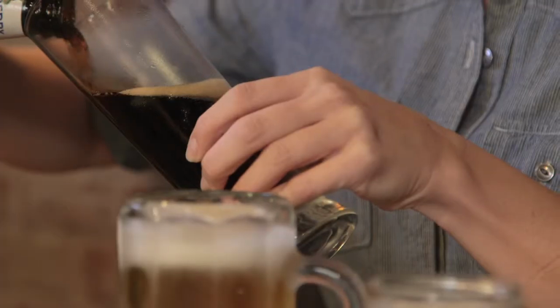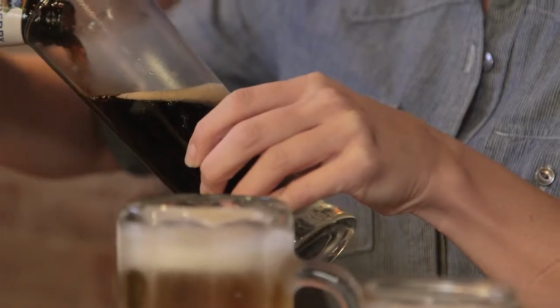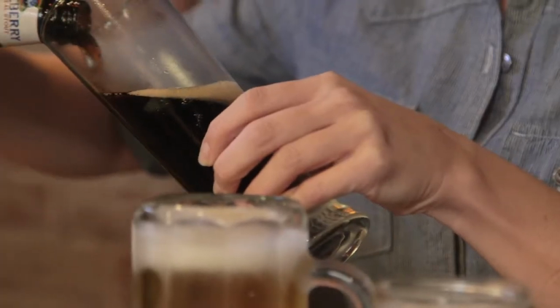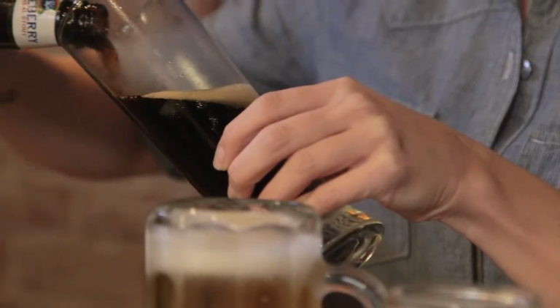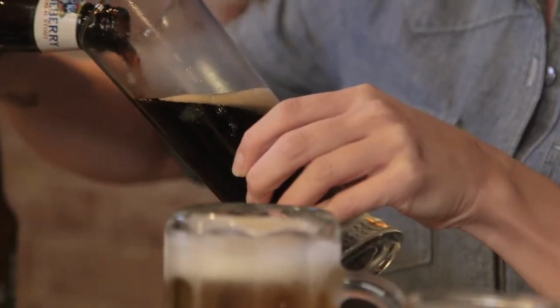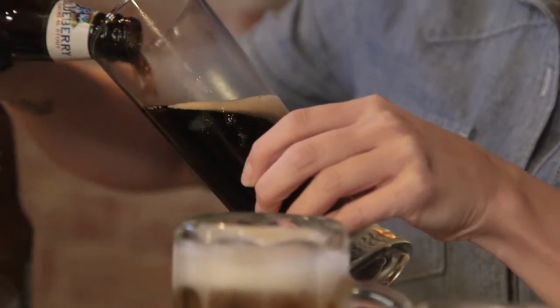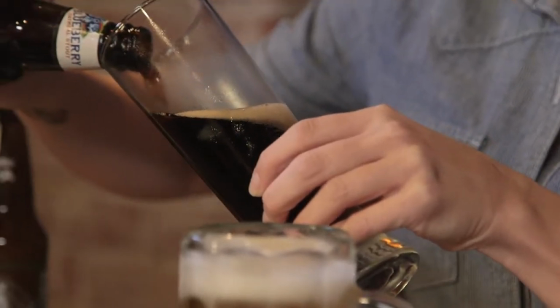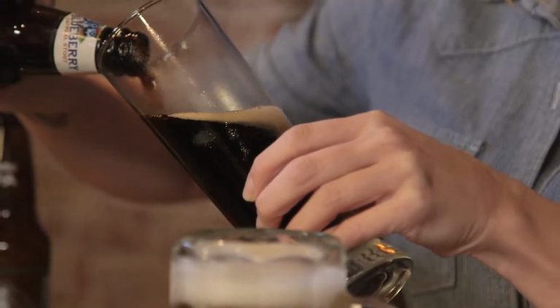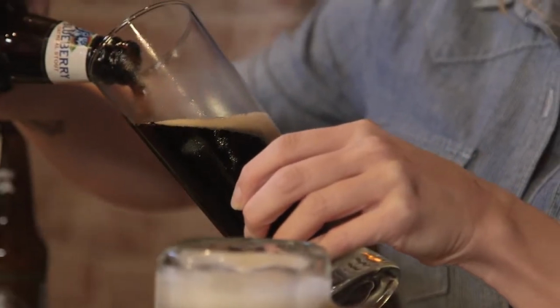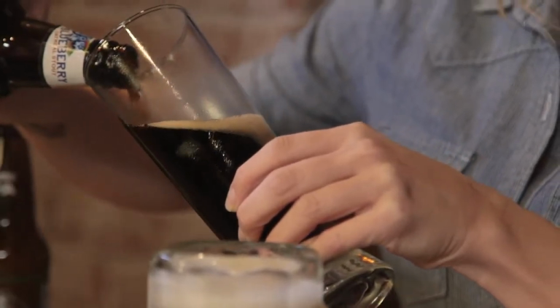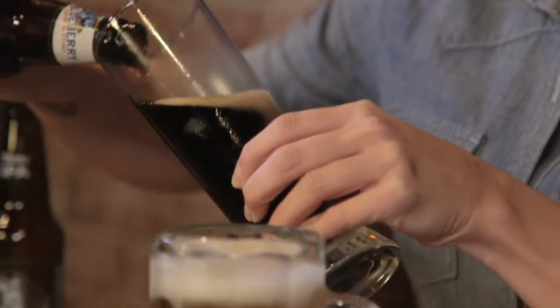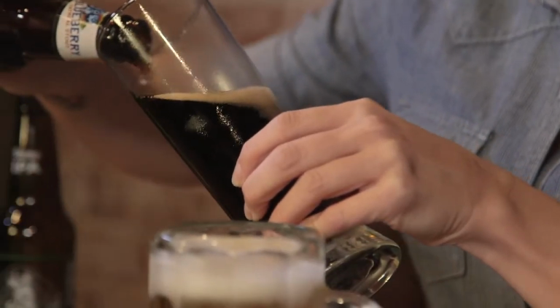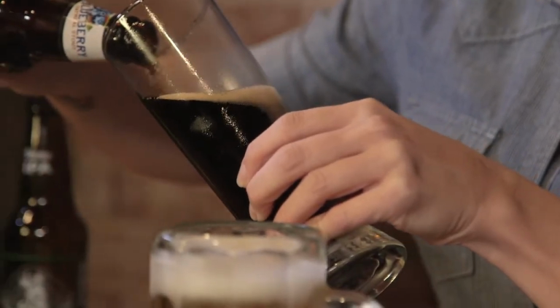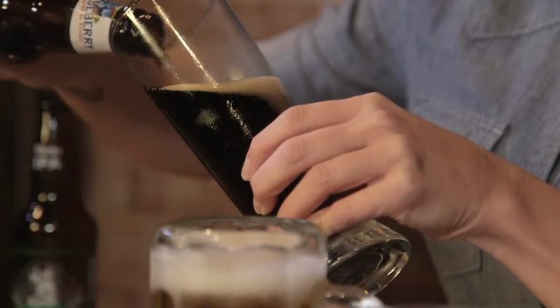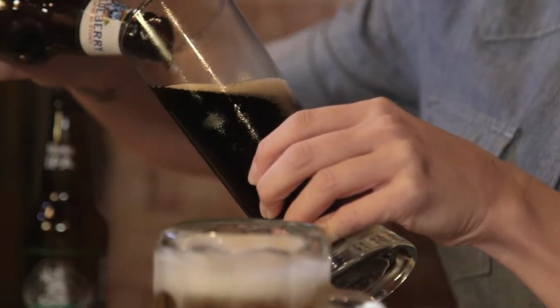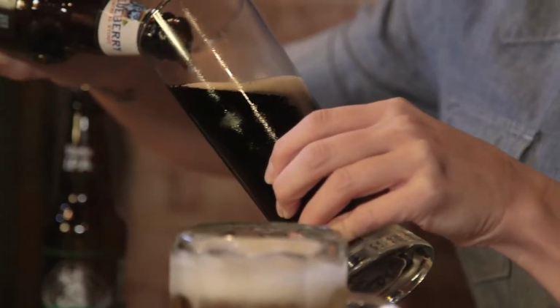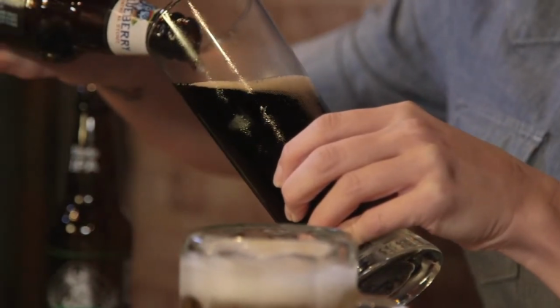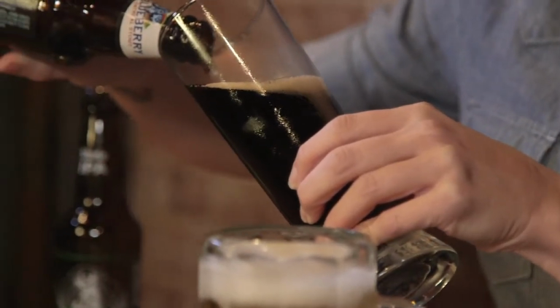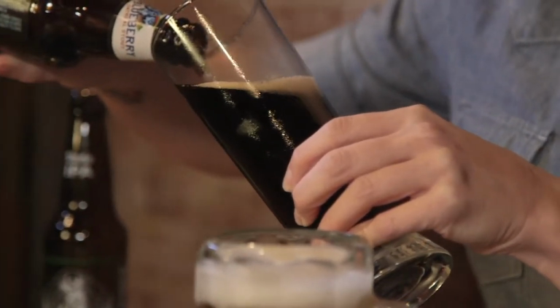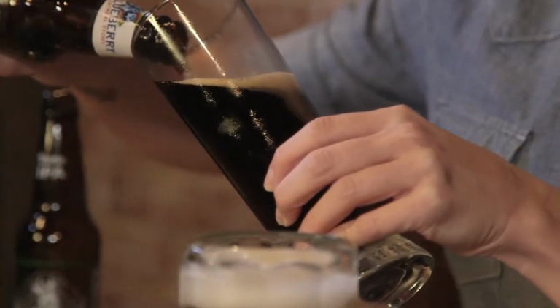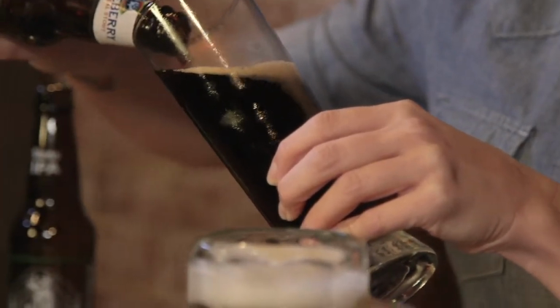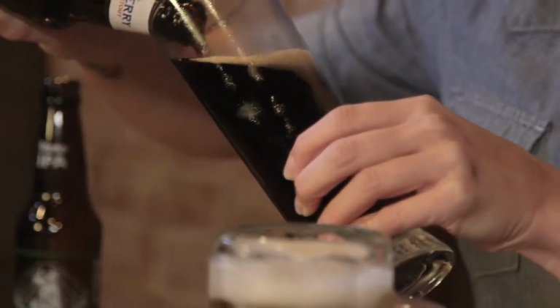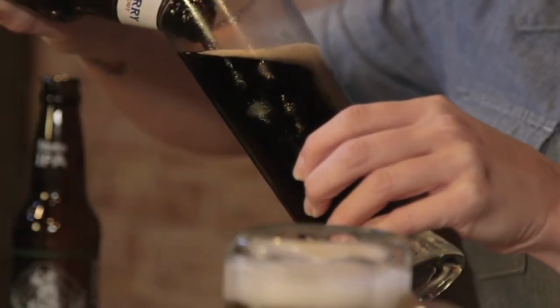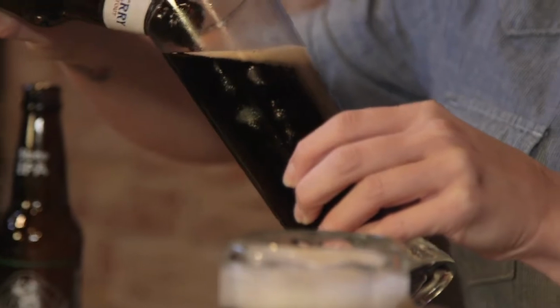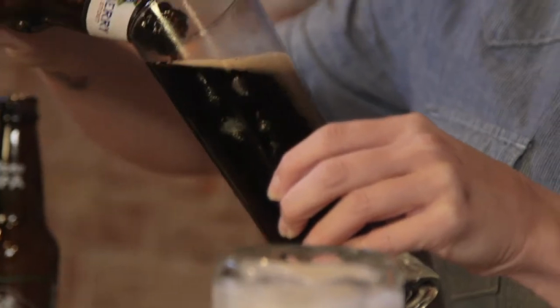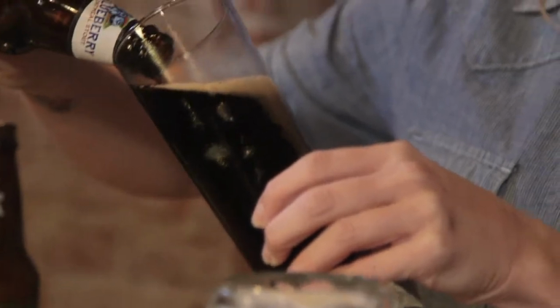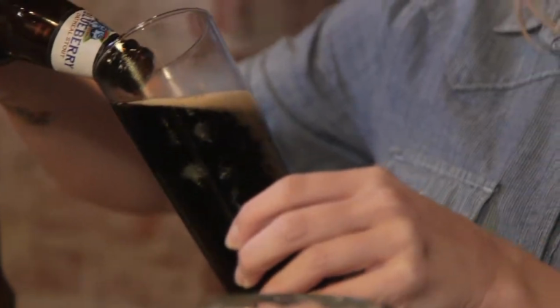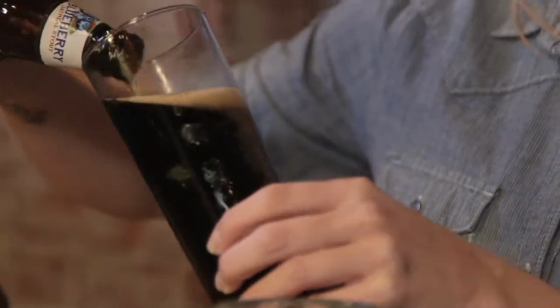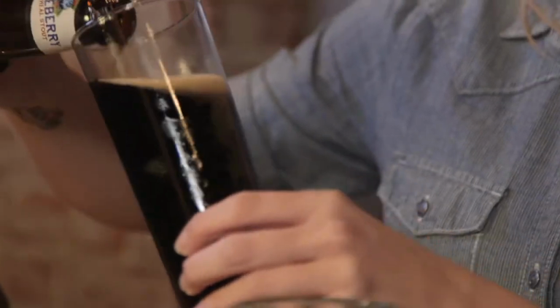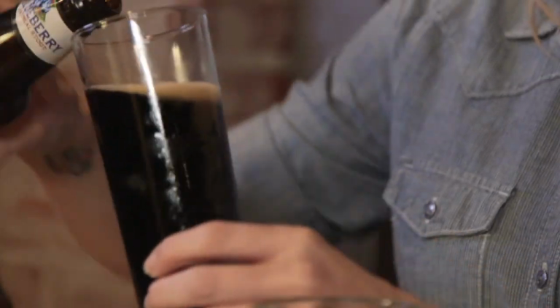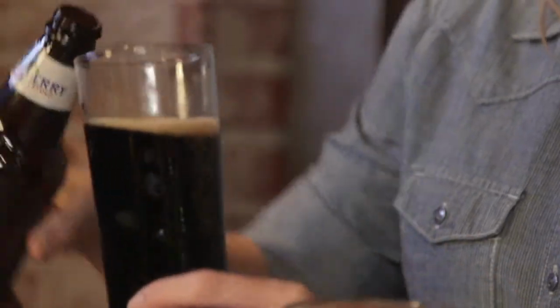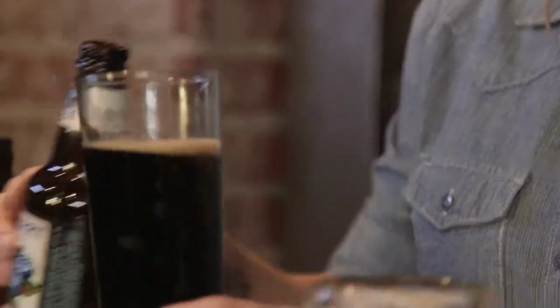When tasting beer, the things to take note of are the look, the color, the head of foam, the aroma, and the flavor.